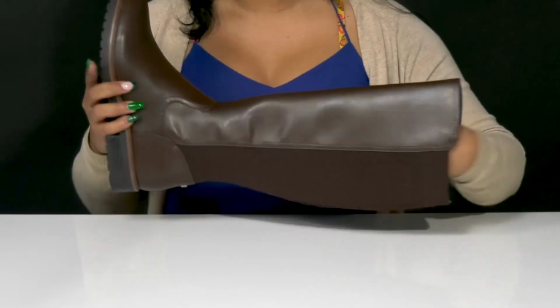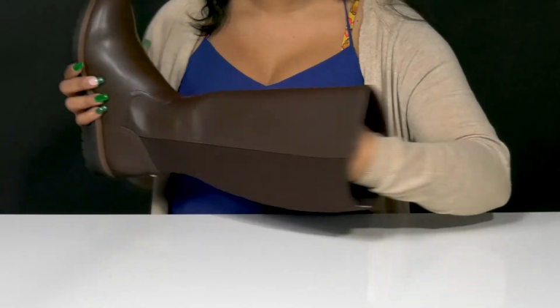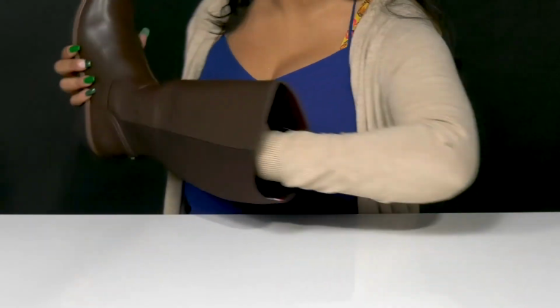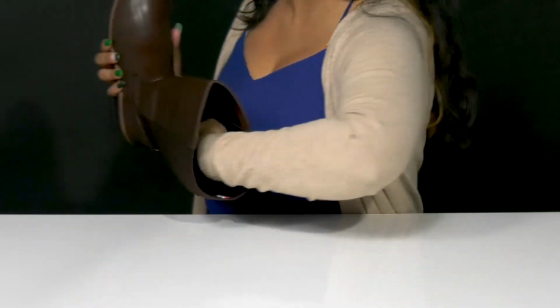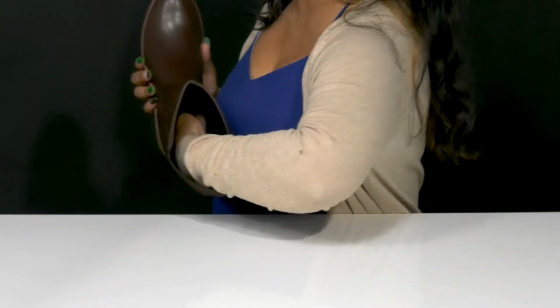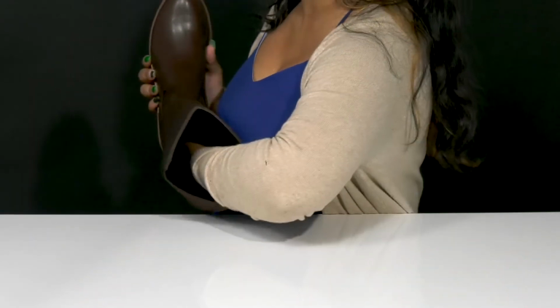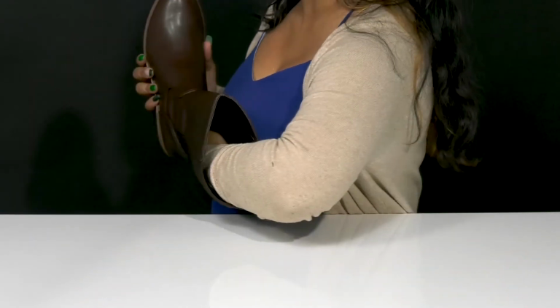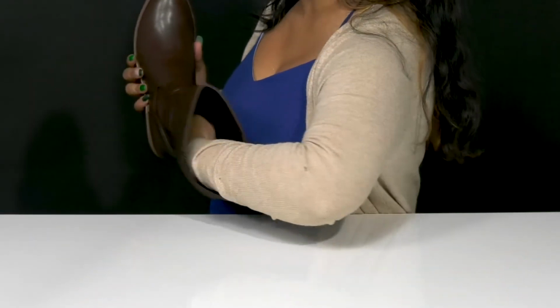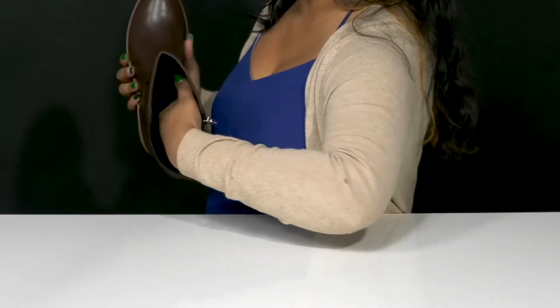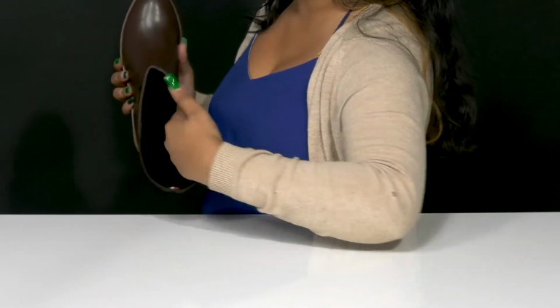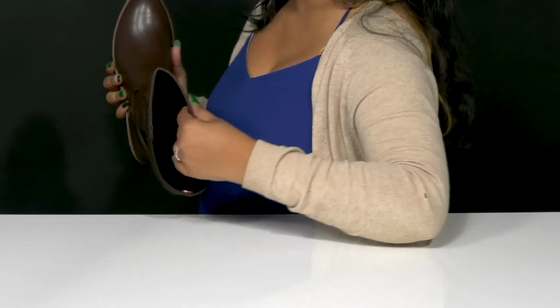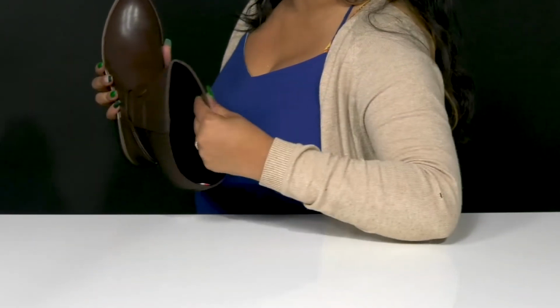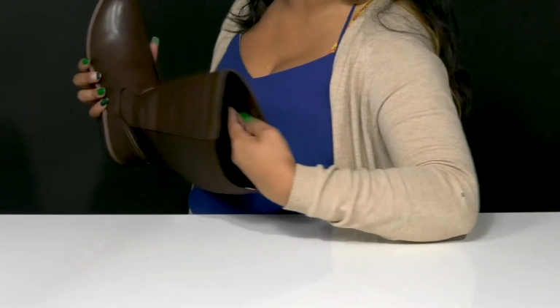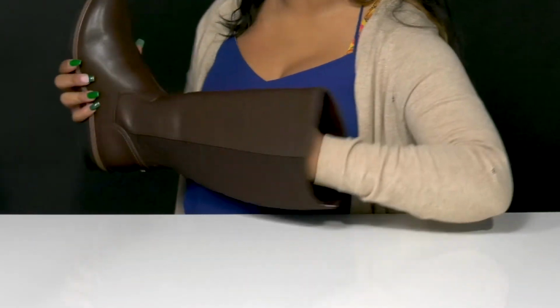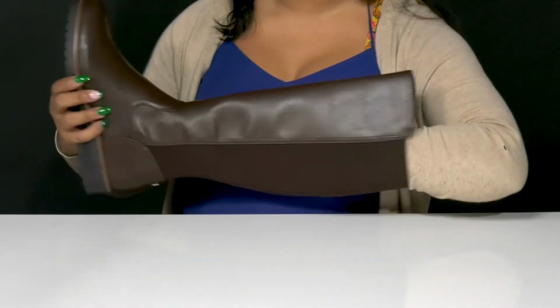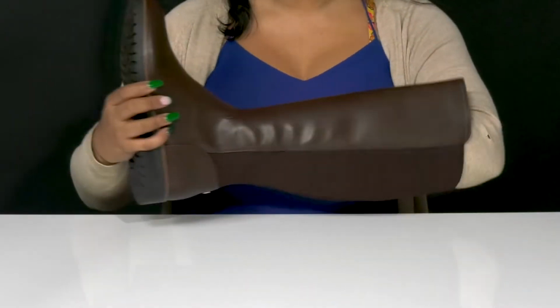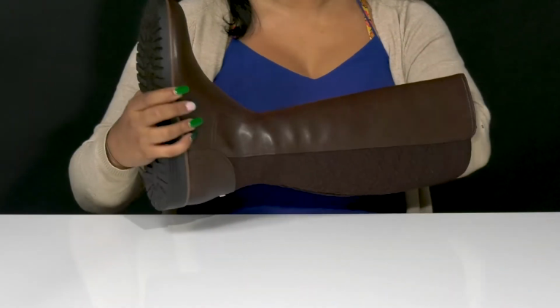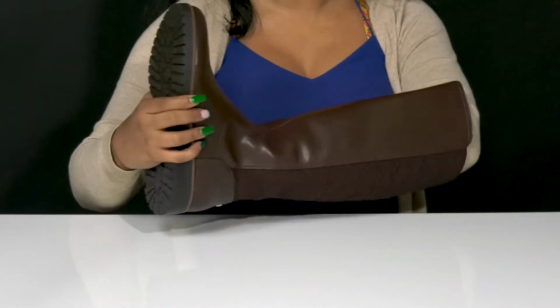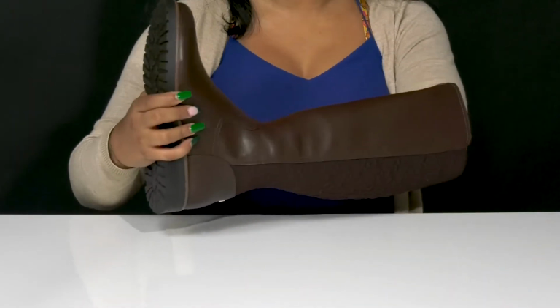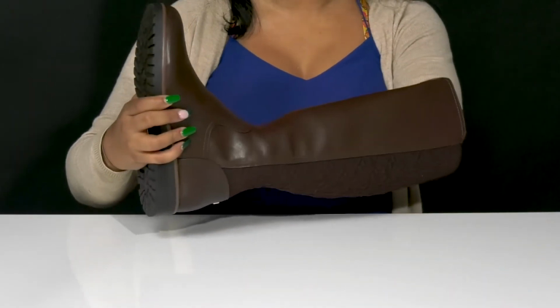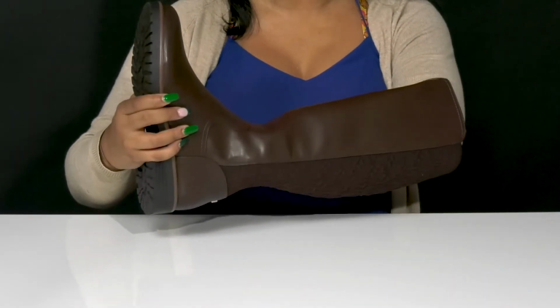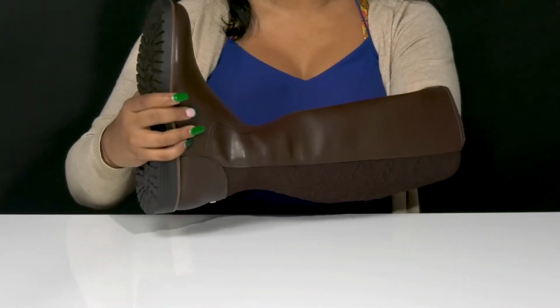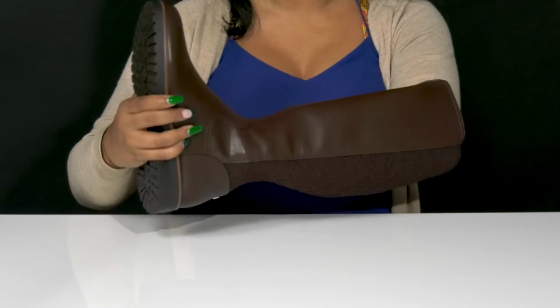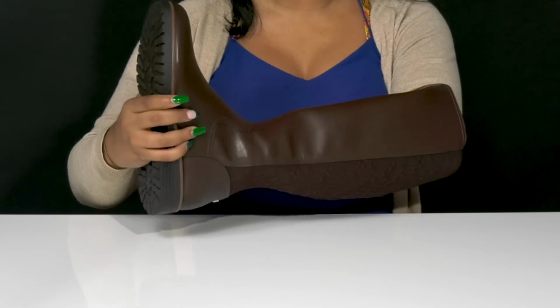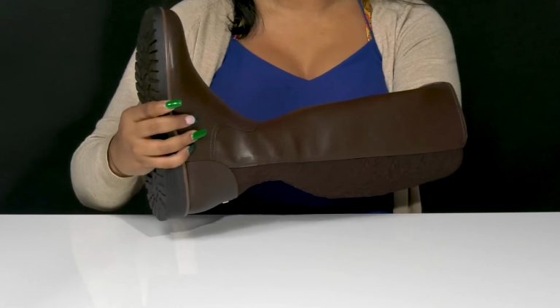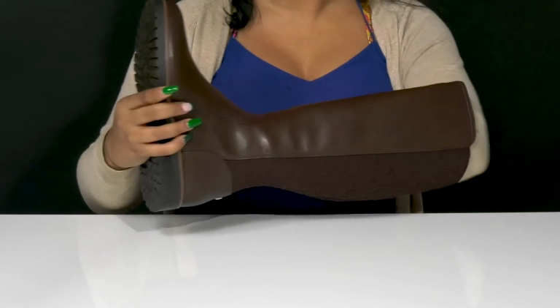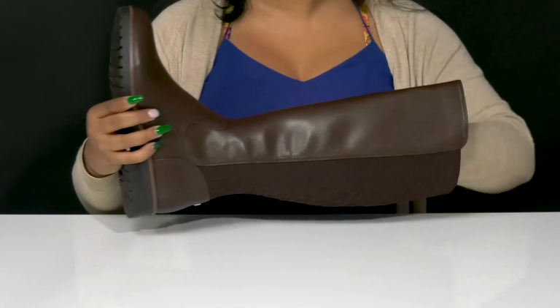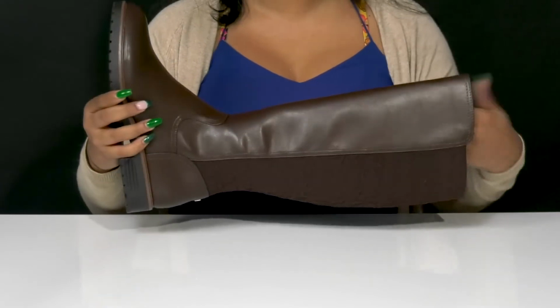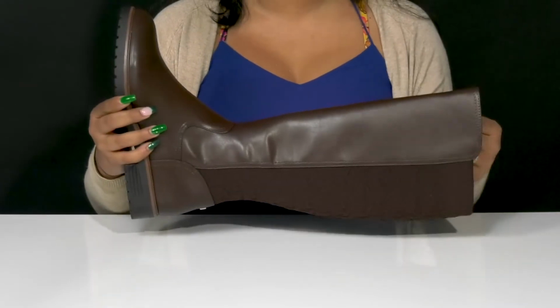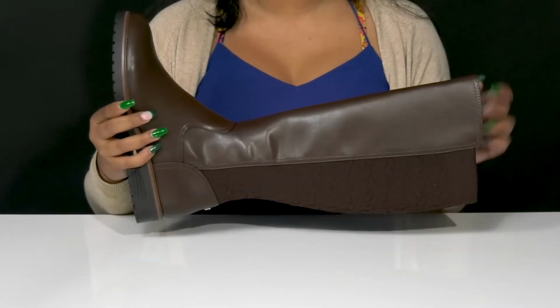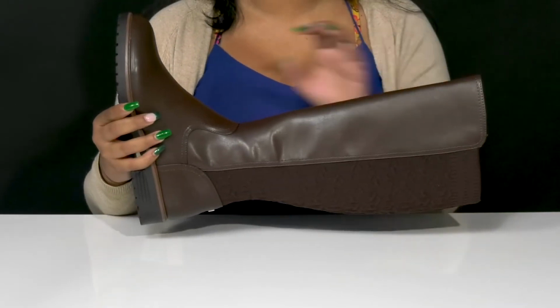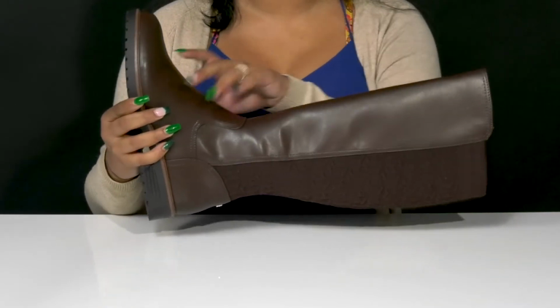Inside is a super soft lining, keeping you warm and comfy, with an insole that has a generous amount of cushioning to give you some added comfort.